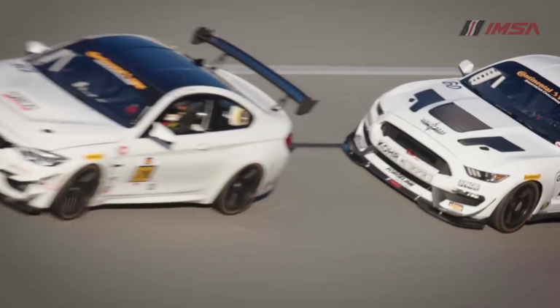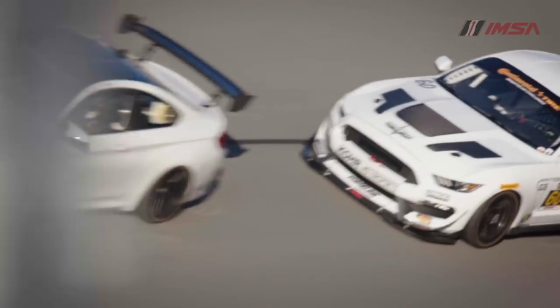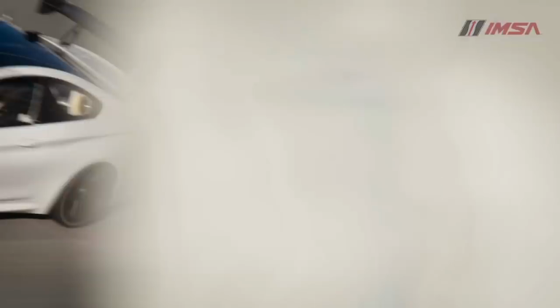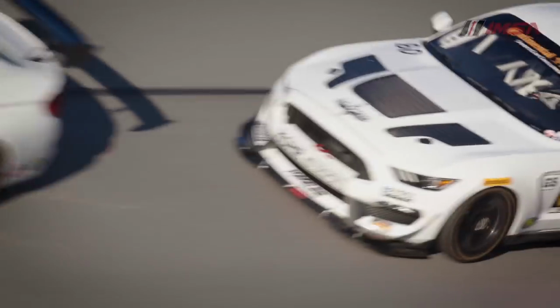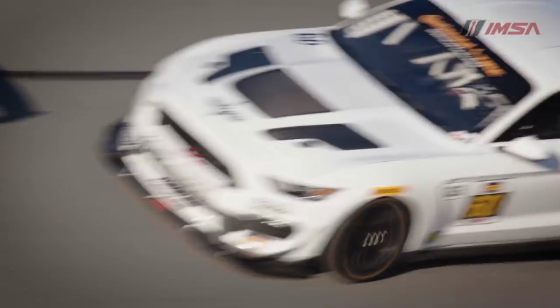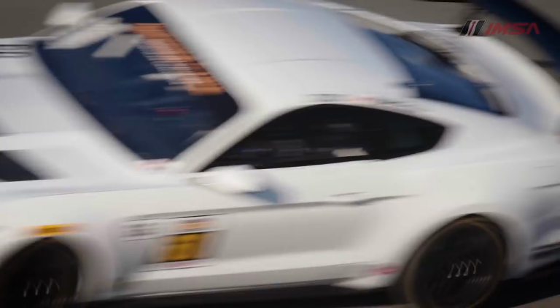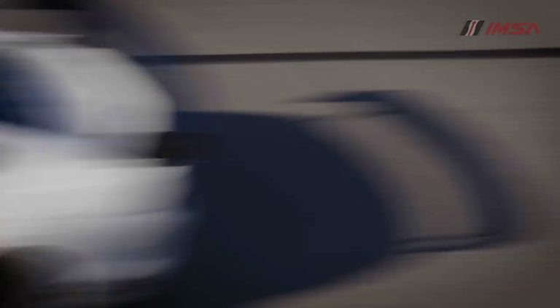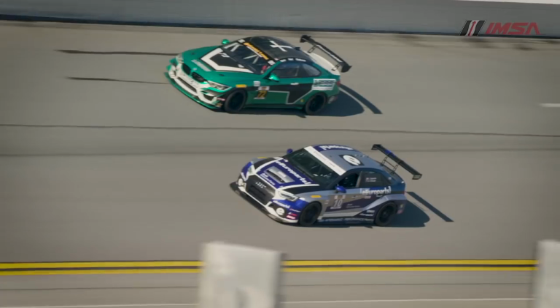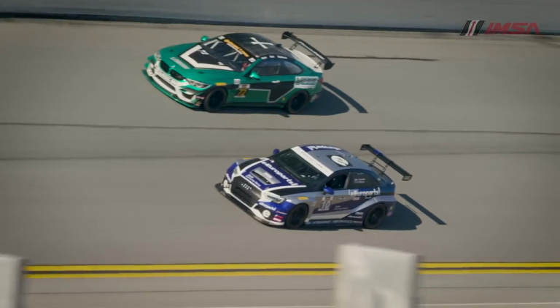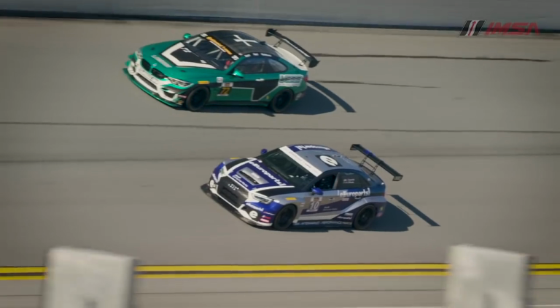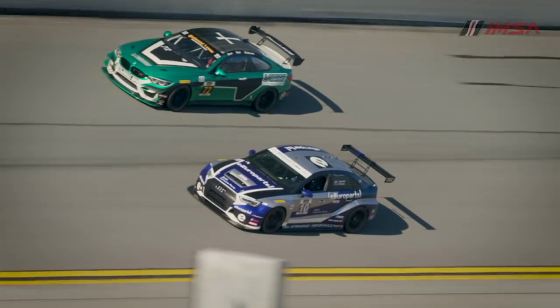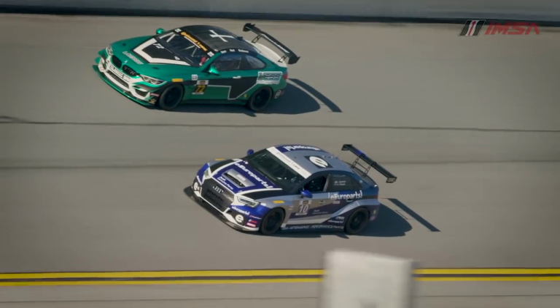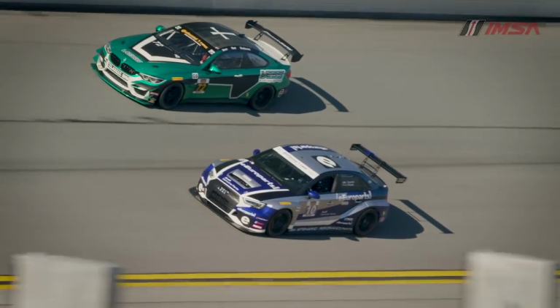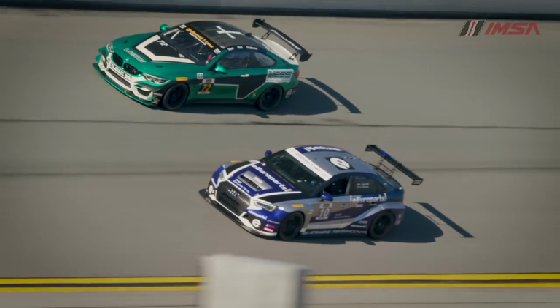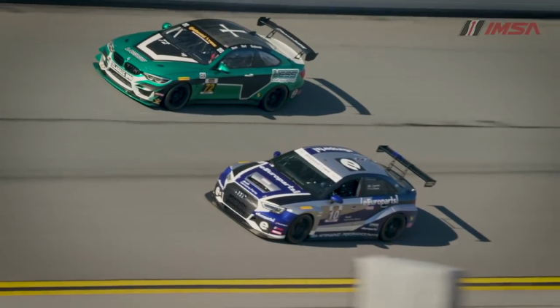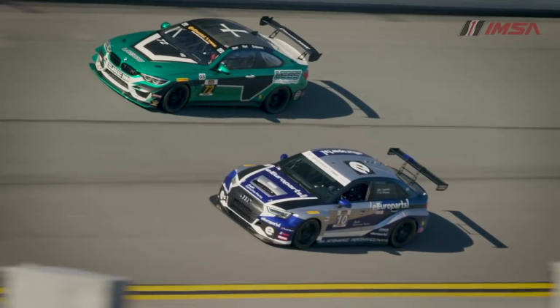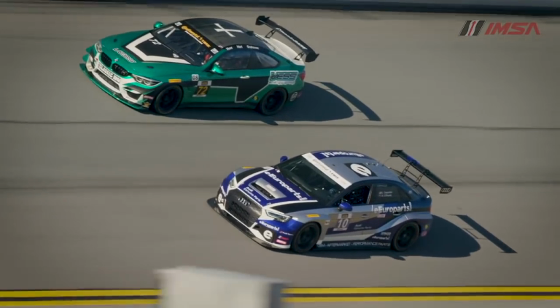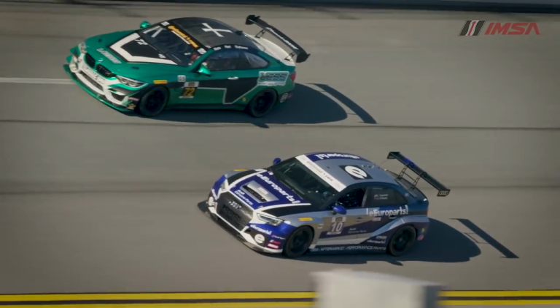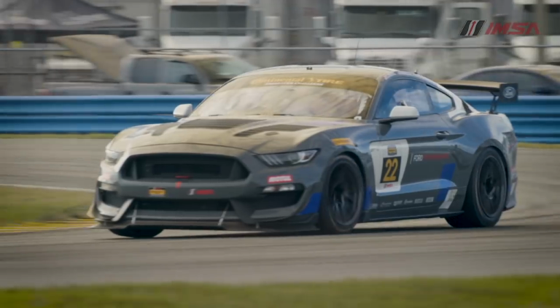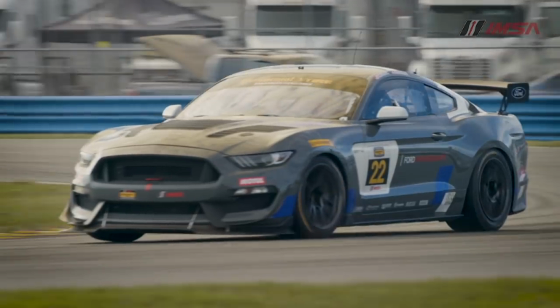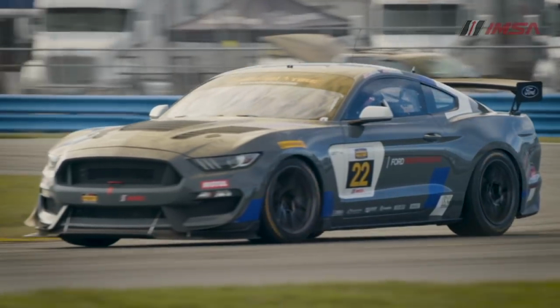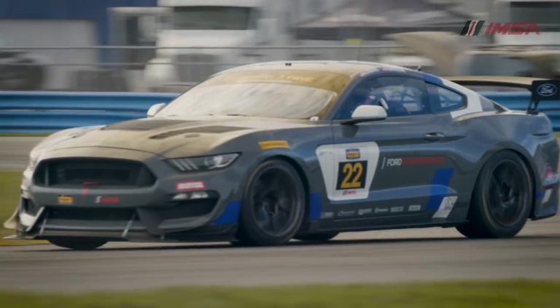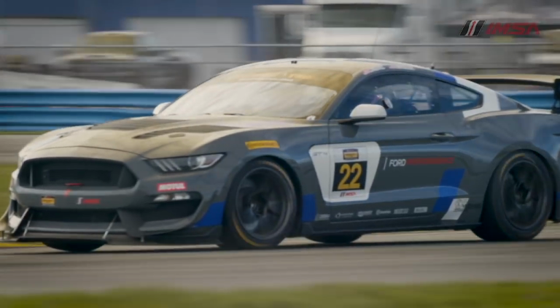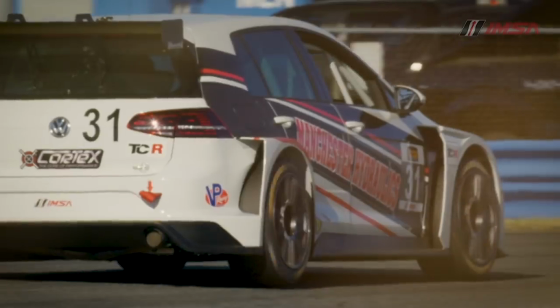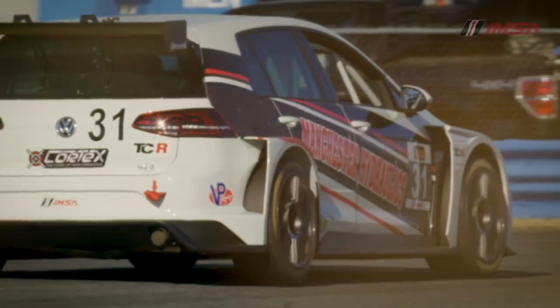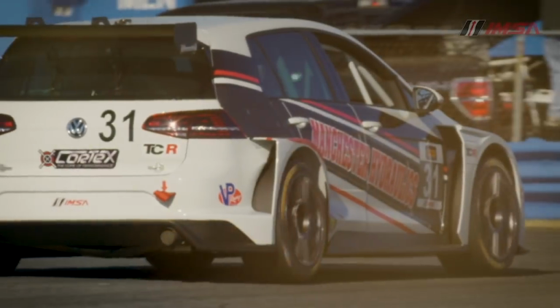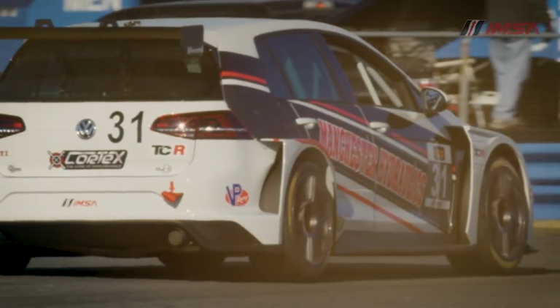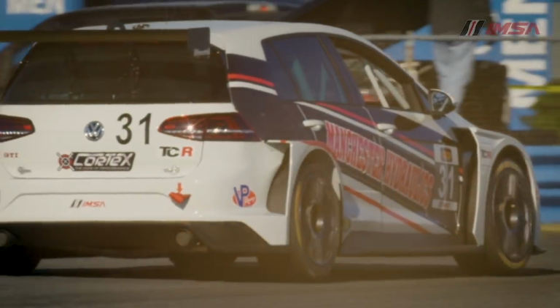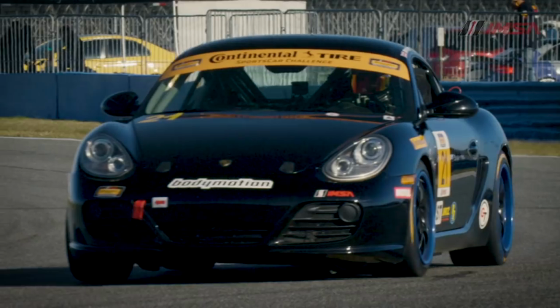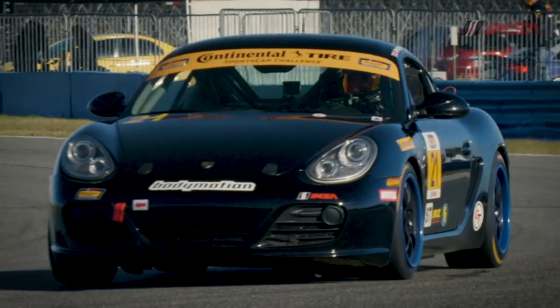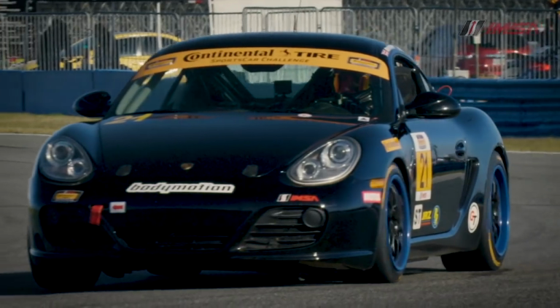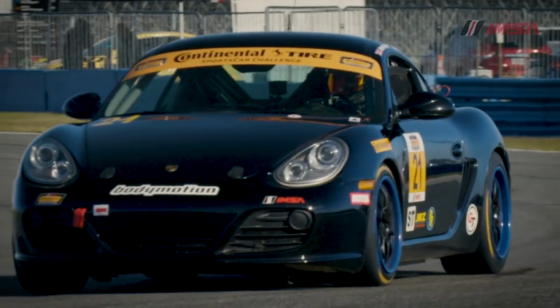New for 2018, there will be three classes of cars: Grand Sport, Touring Car, and Street Tuner.